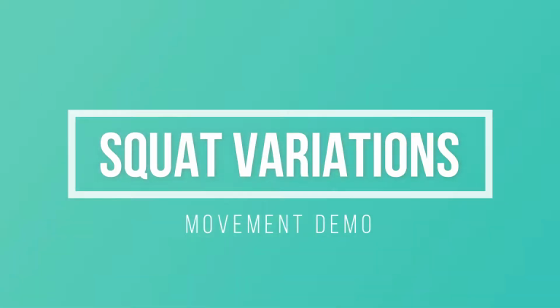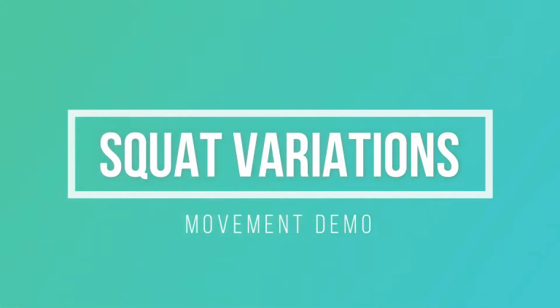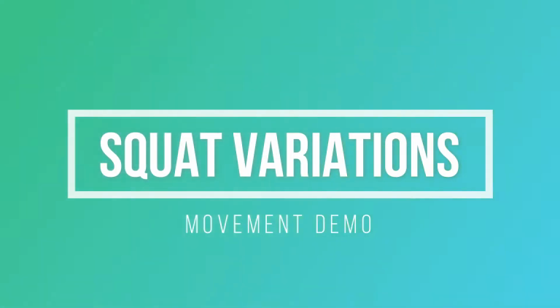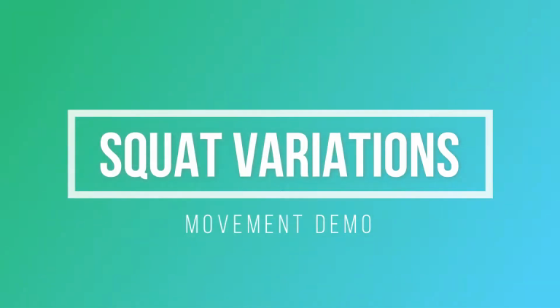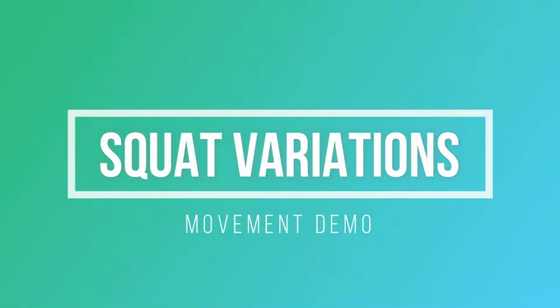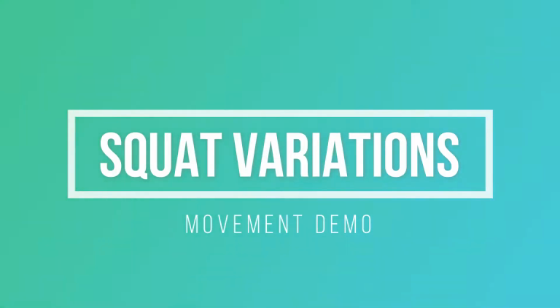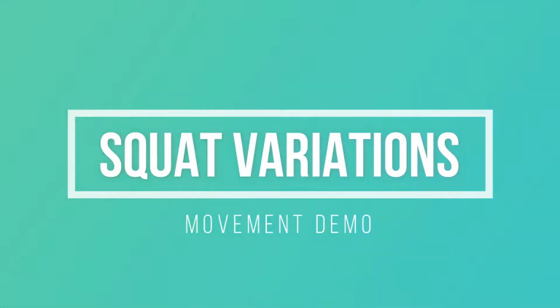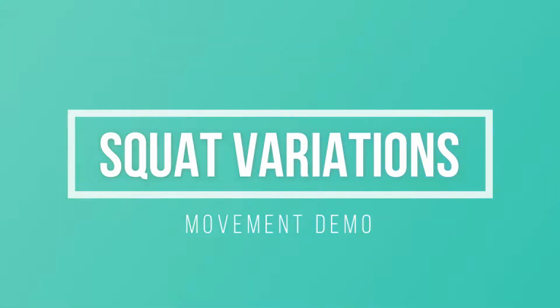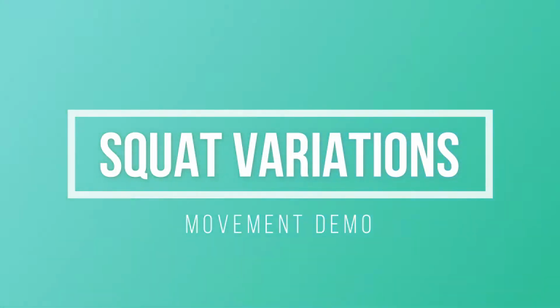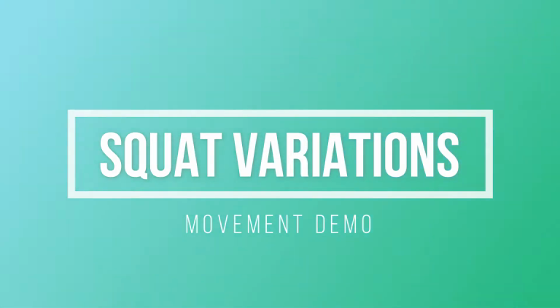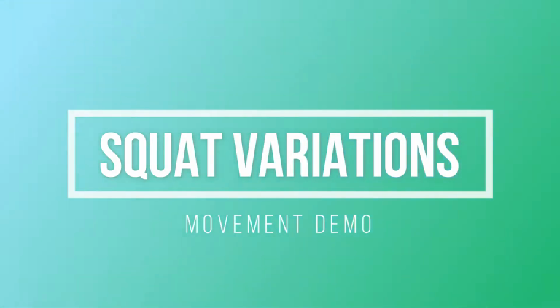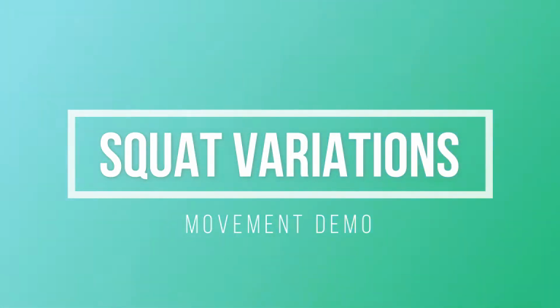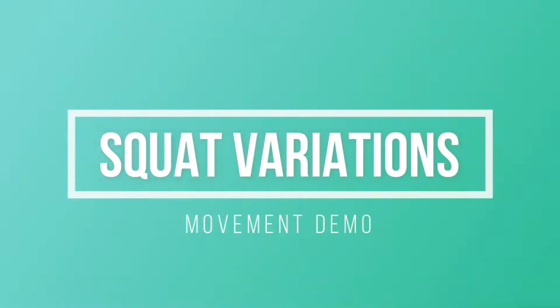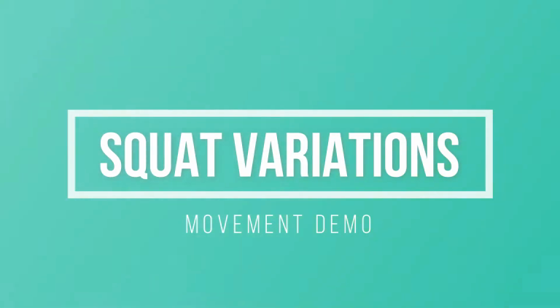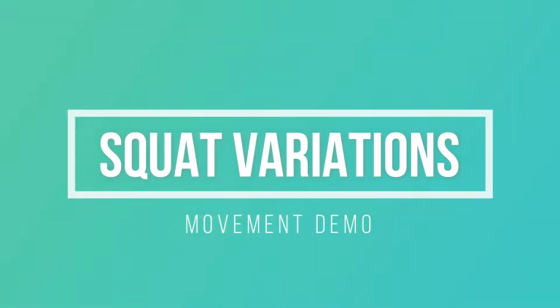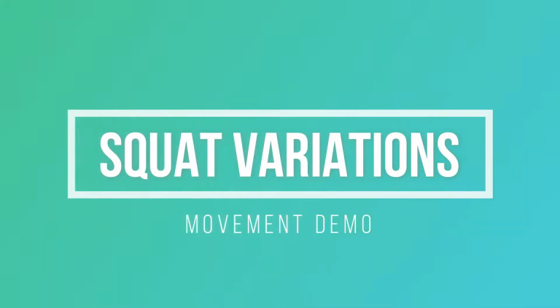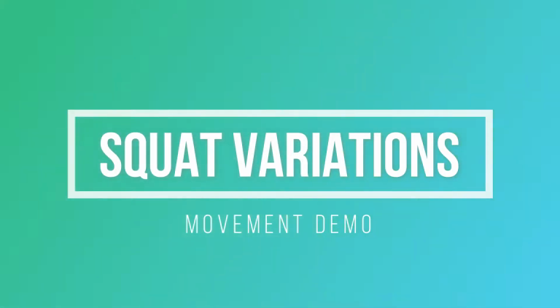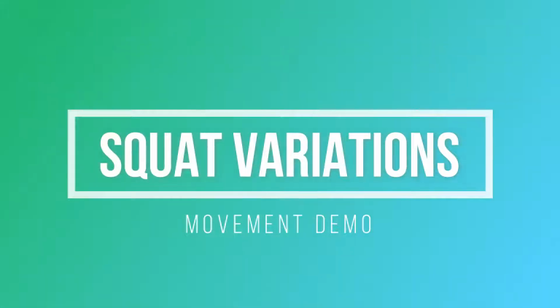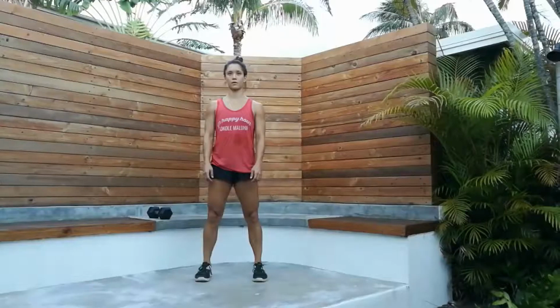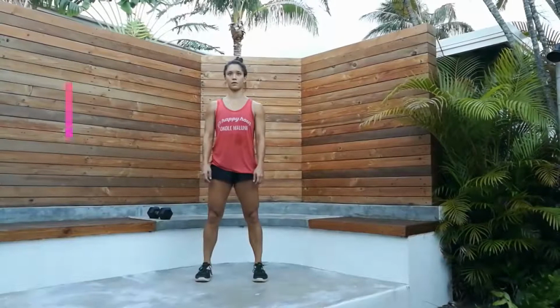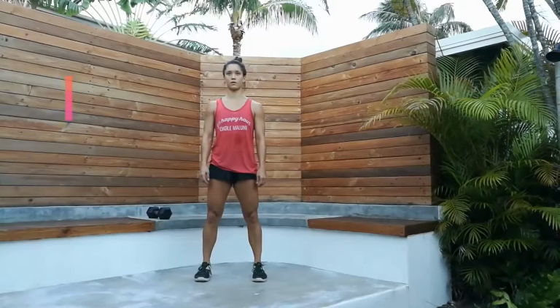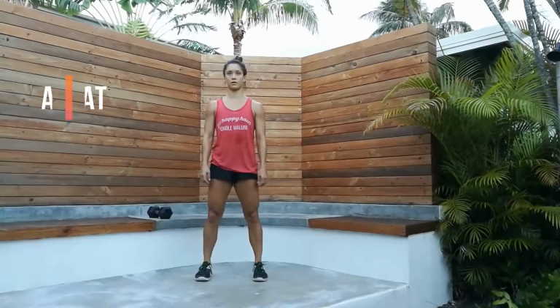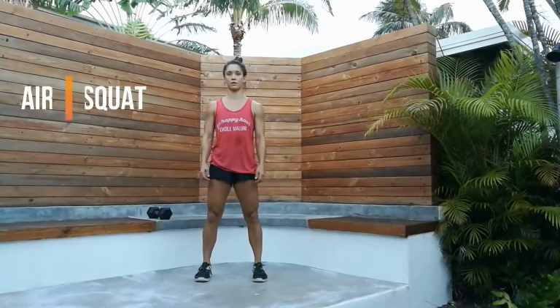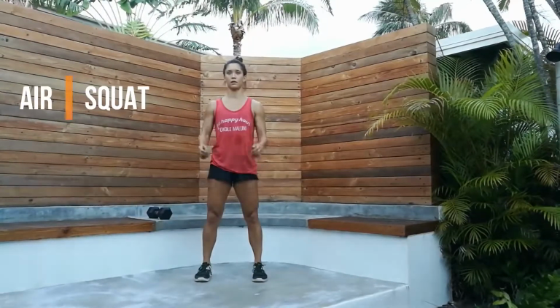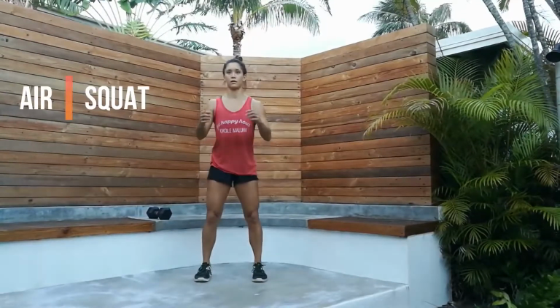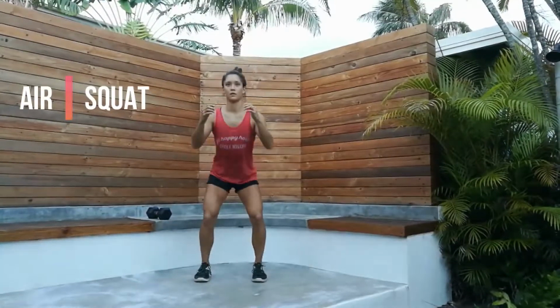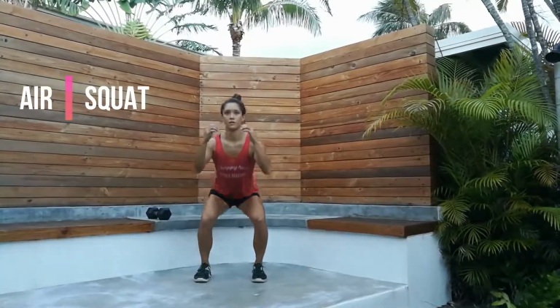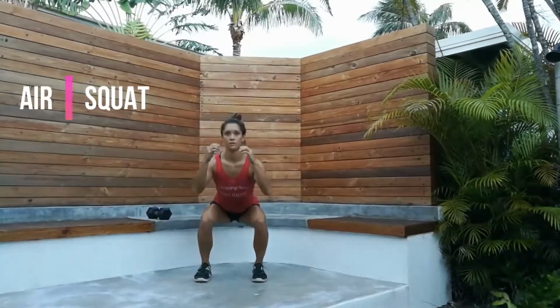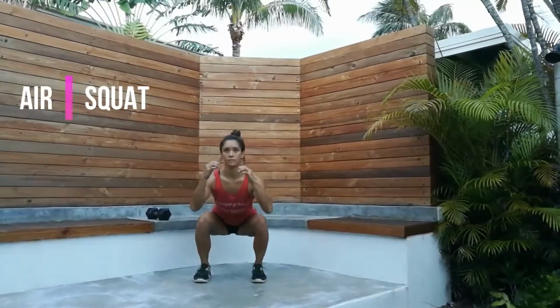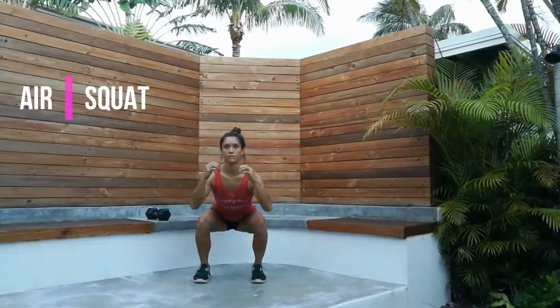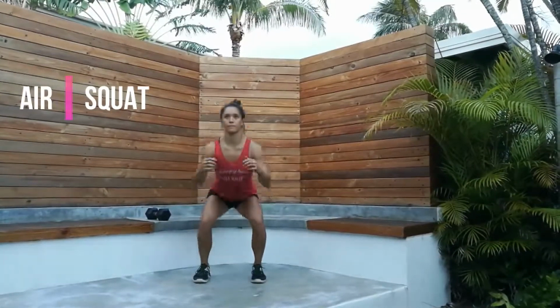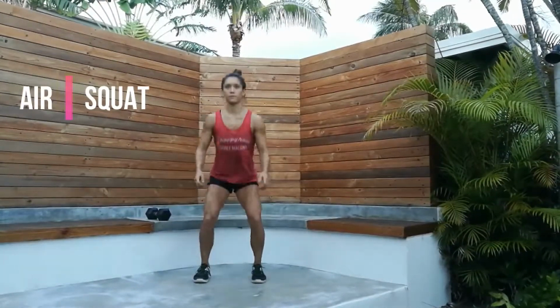Squat variations. First, we have the air squat.